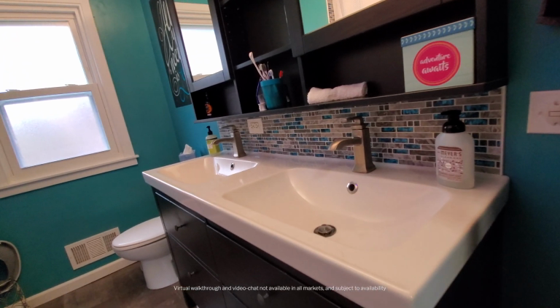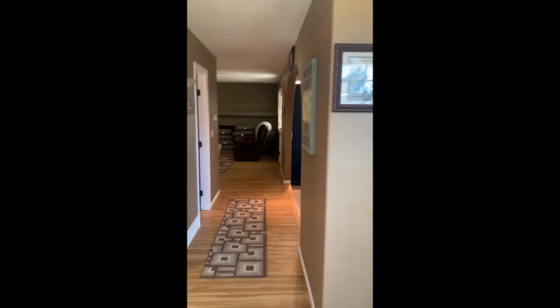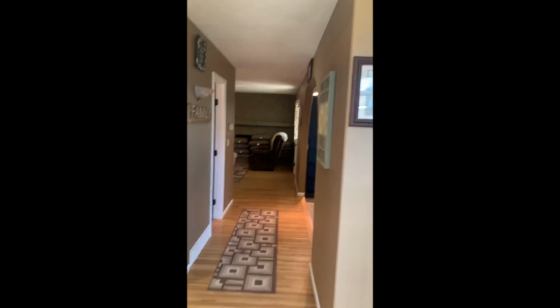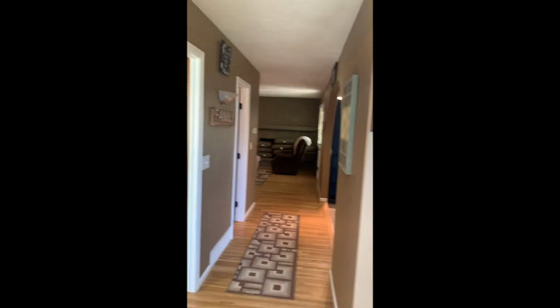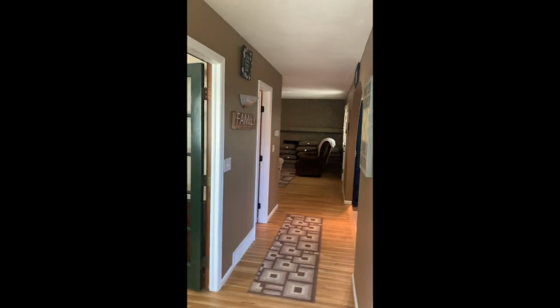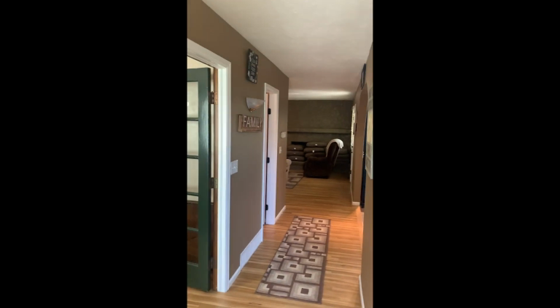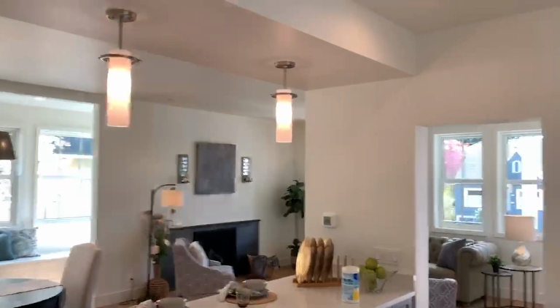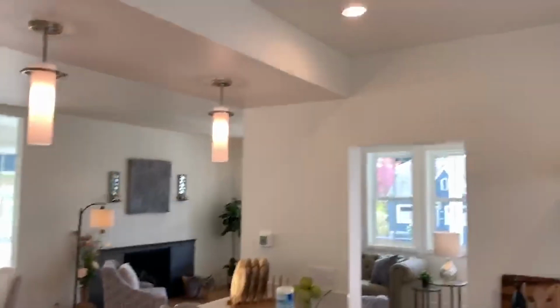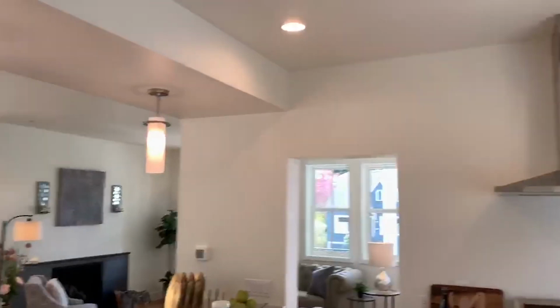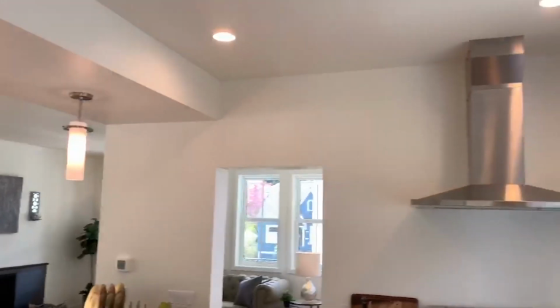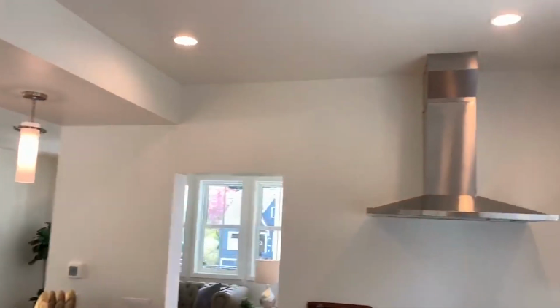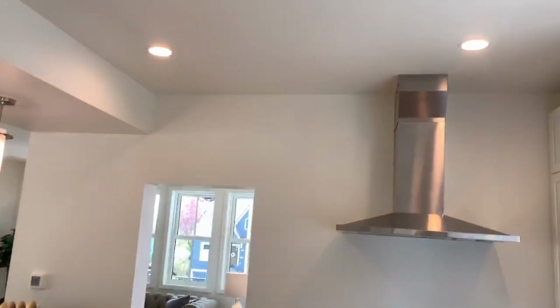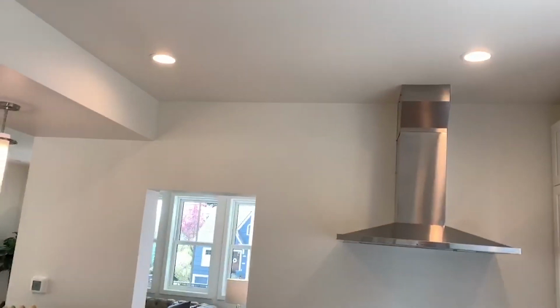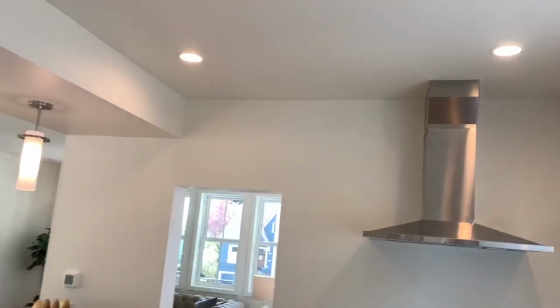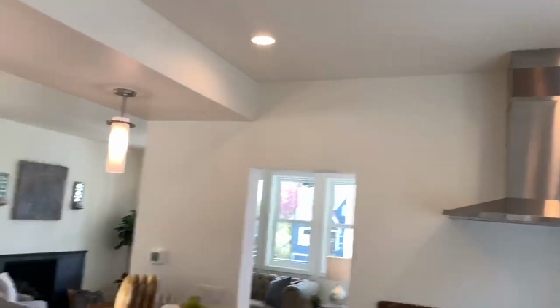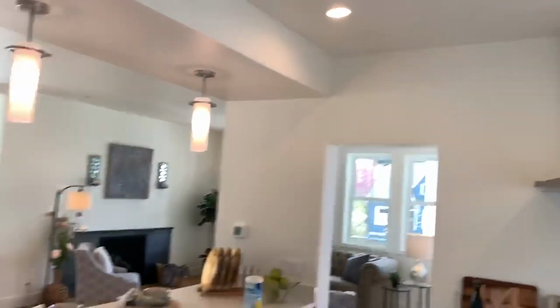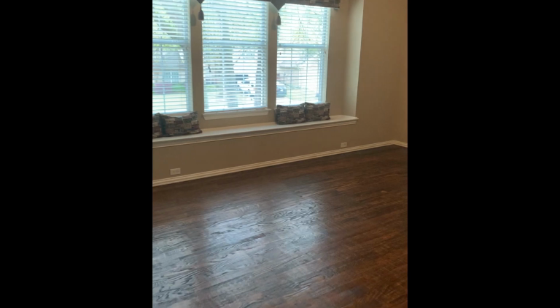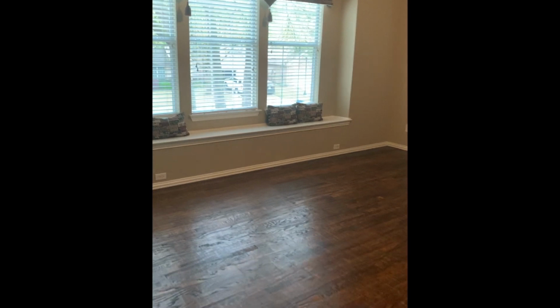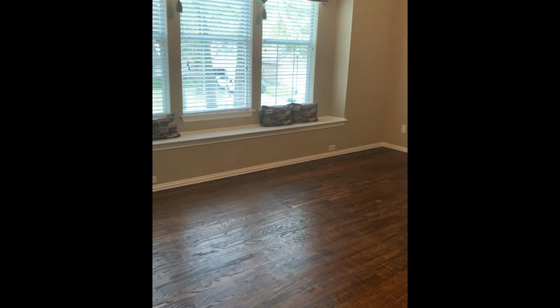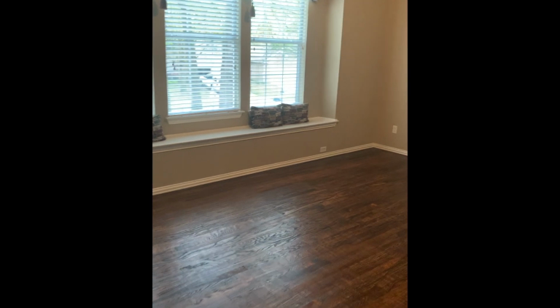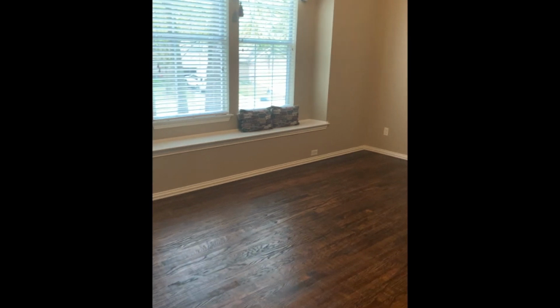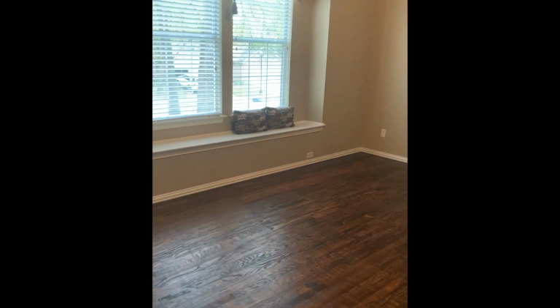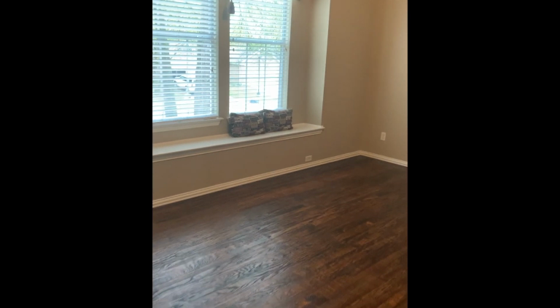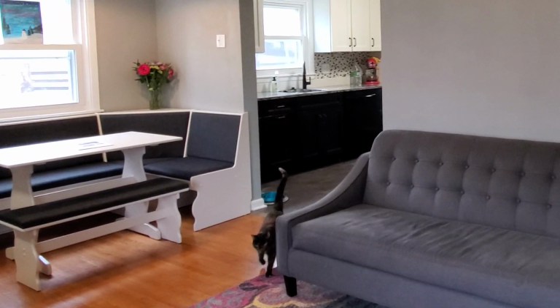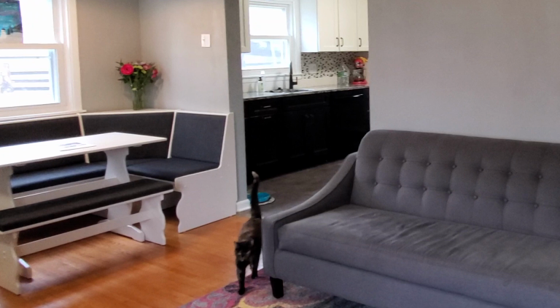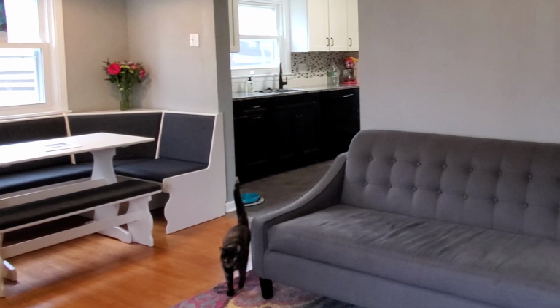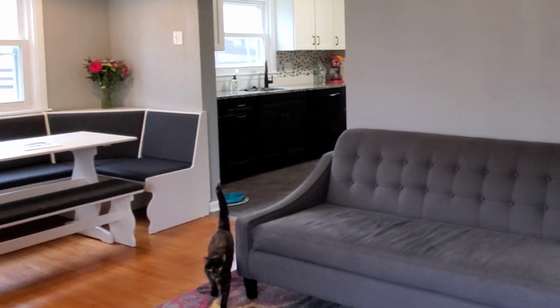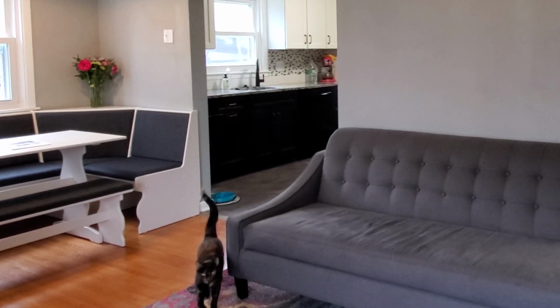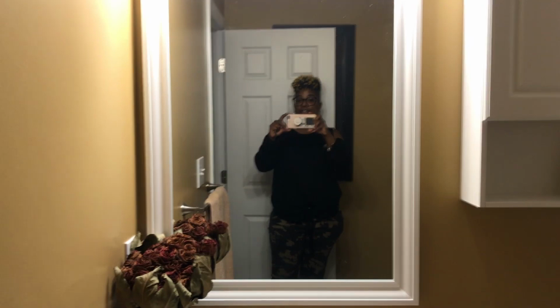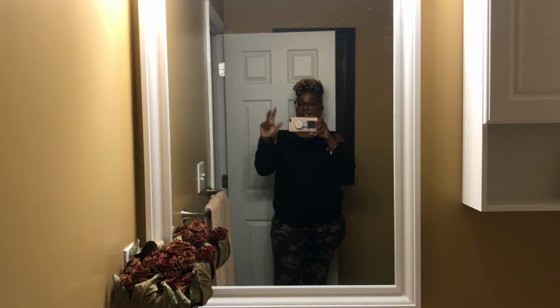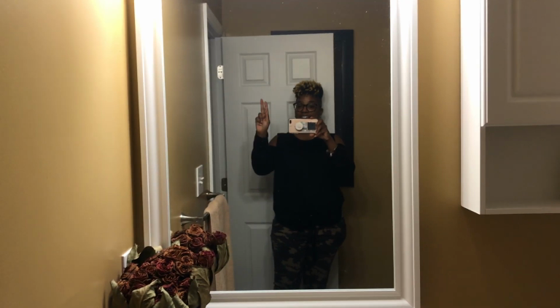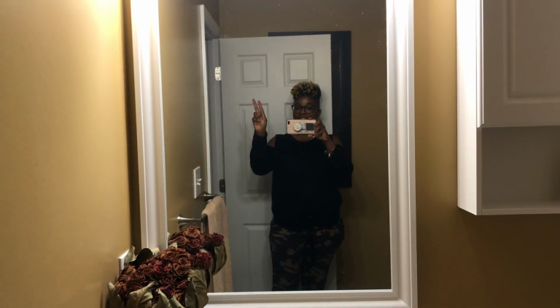We'll start on the main floor. You'll notice that it's recessed lighting through most of the house. All the traffic areas are hardwood. The kitty — not for sale. There I am. Hi.